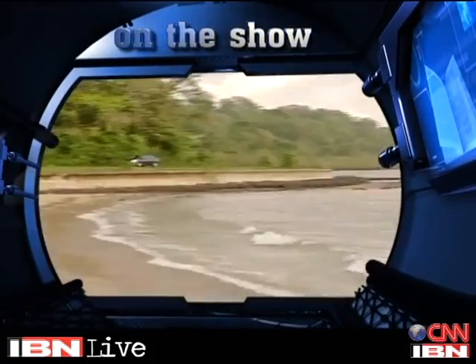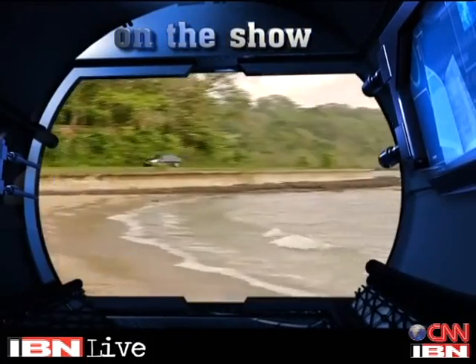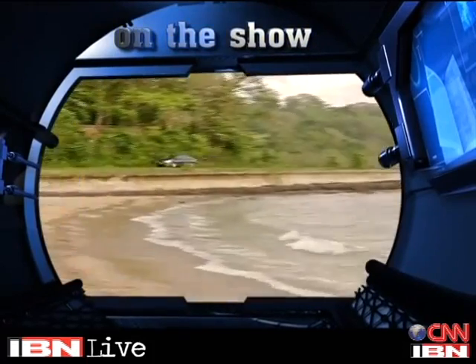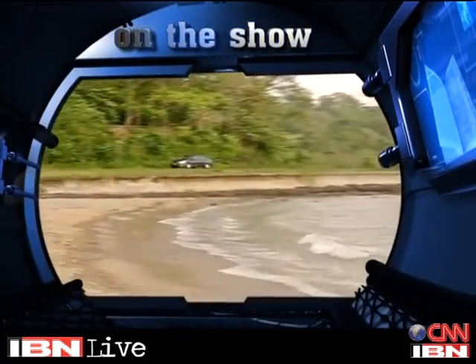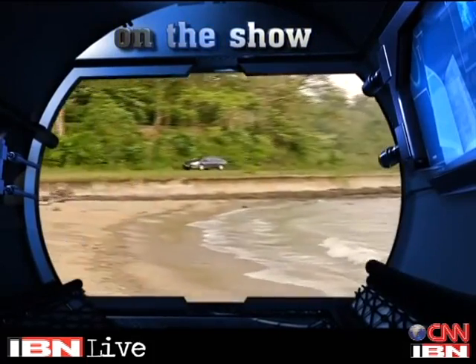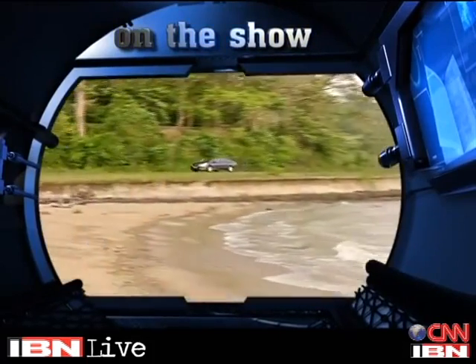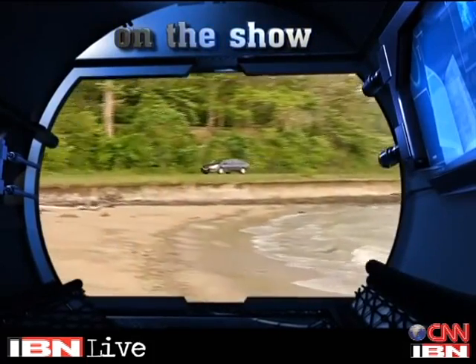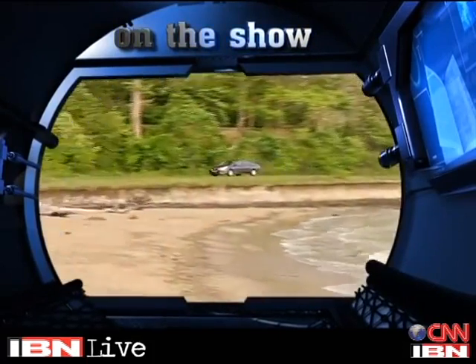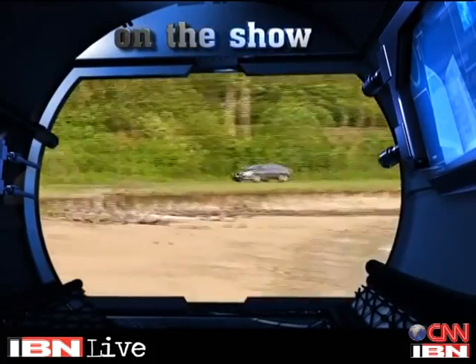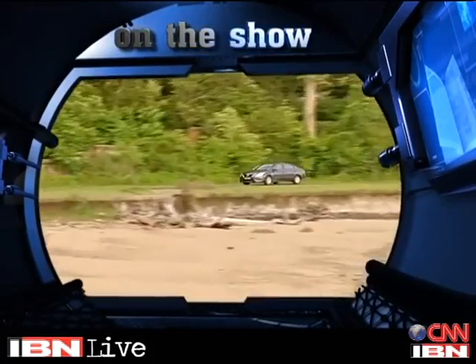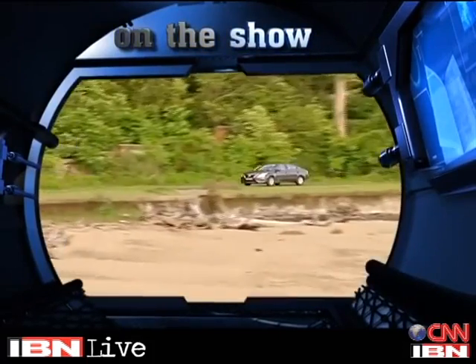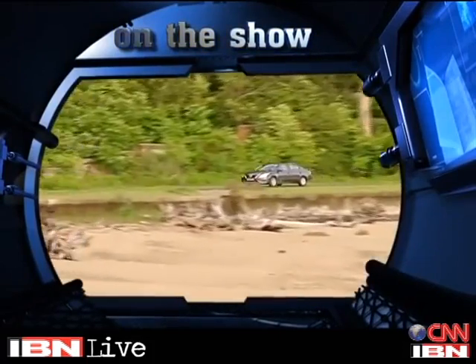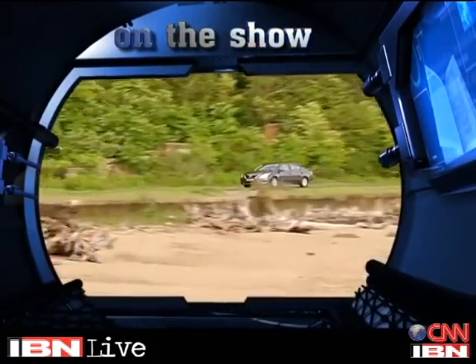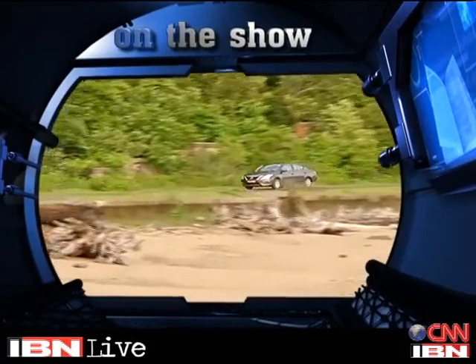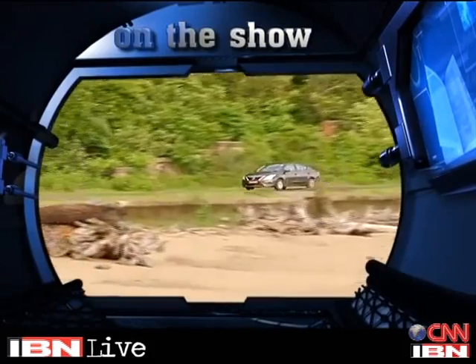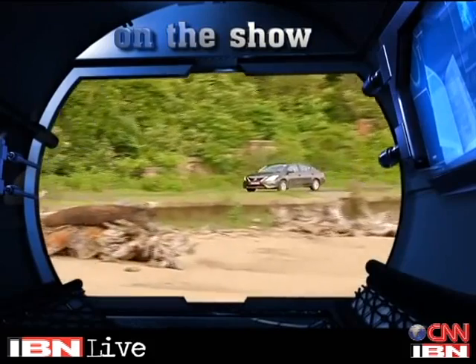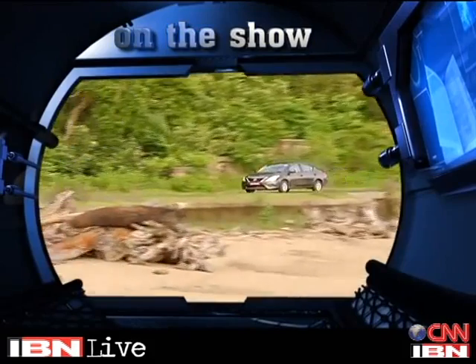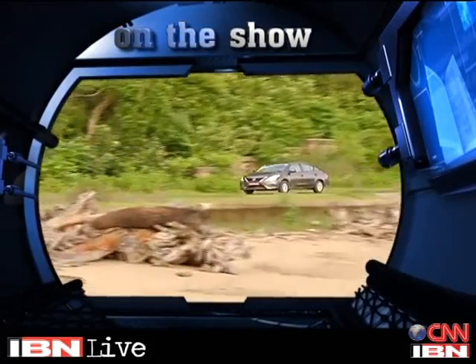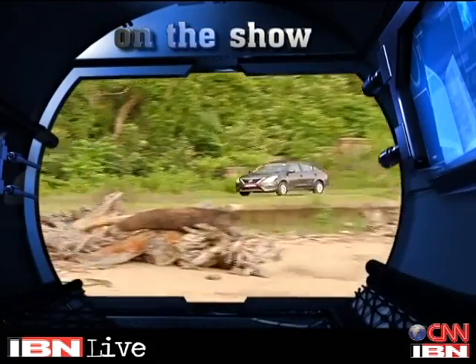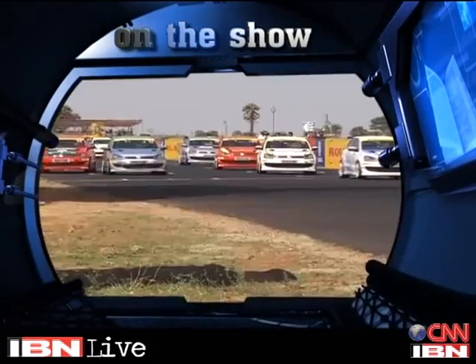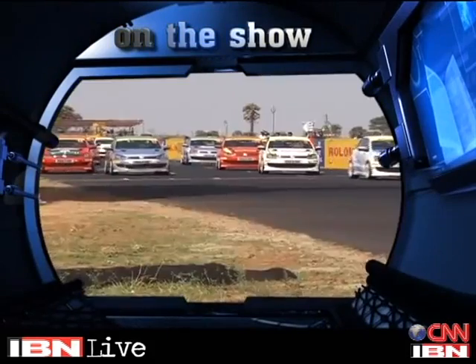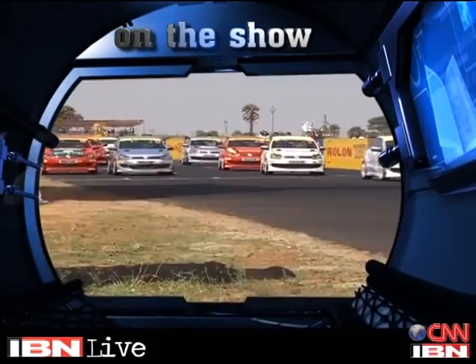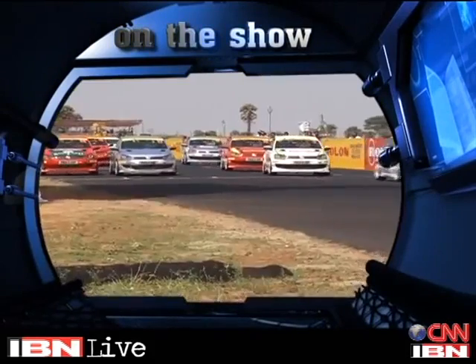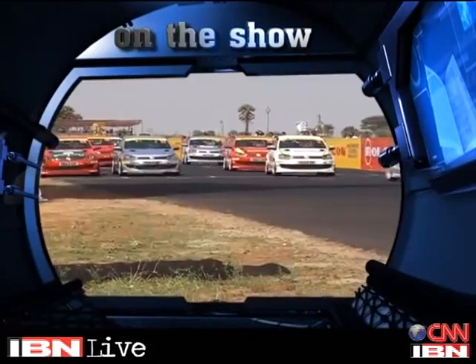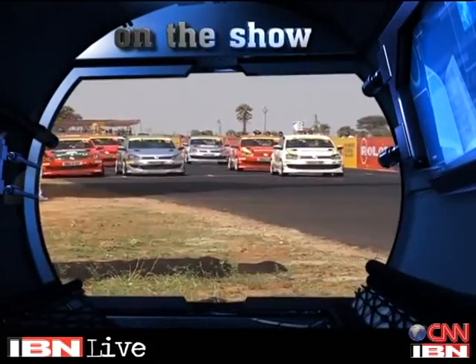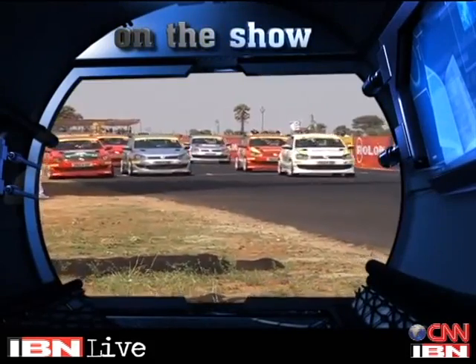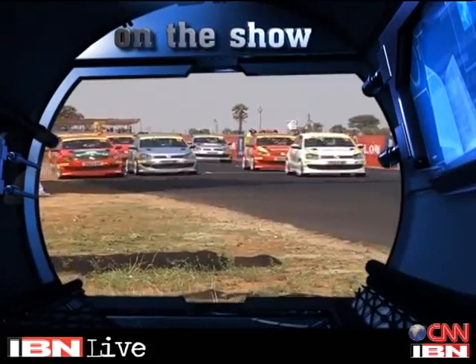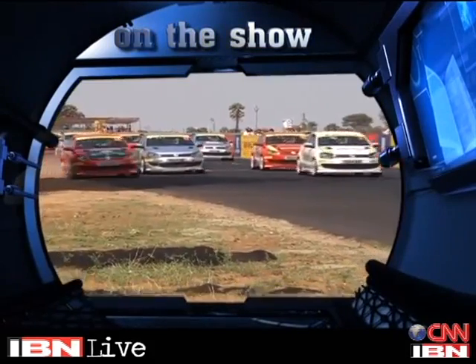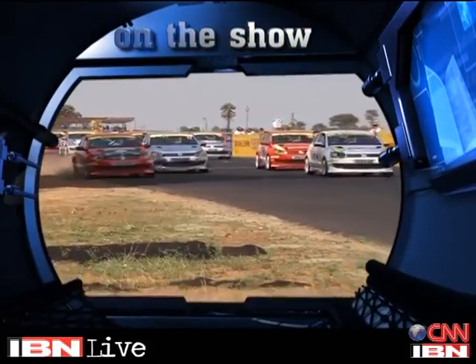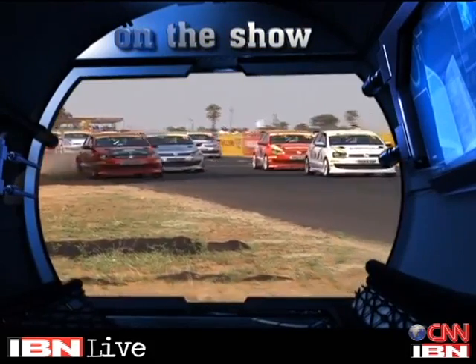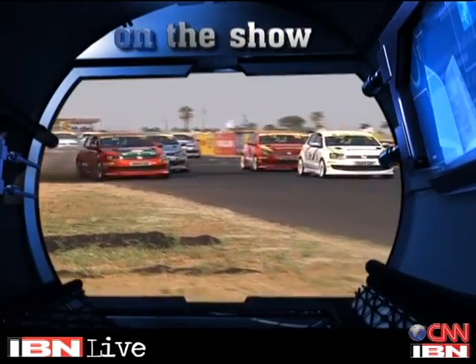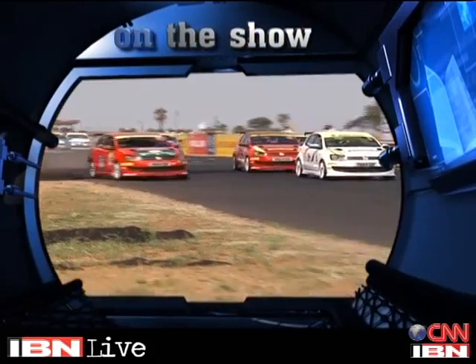Jamshed tells us what's changed with the new Nissan Sunny. And stay with us for all the news from Auto this week.